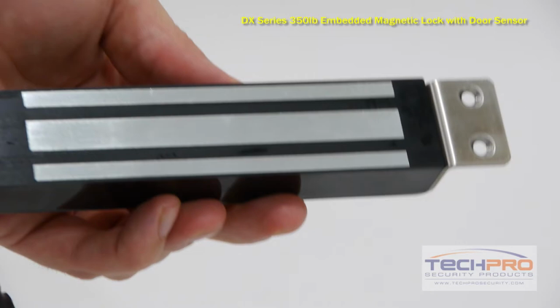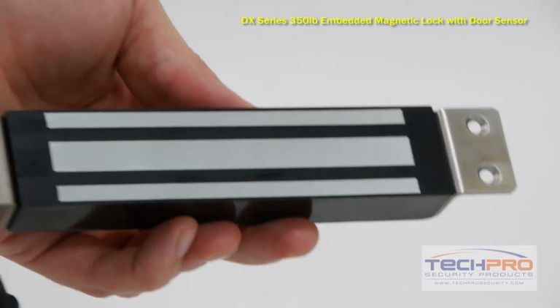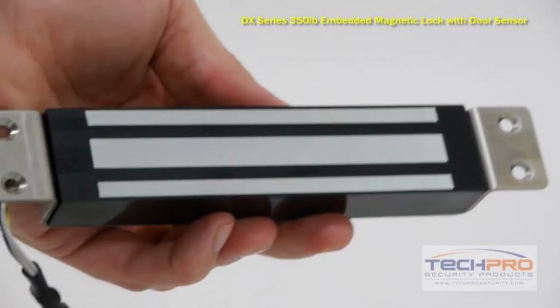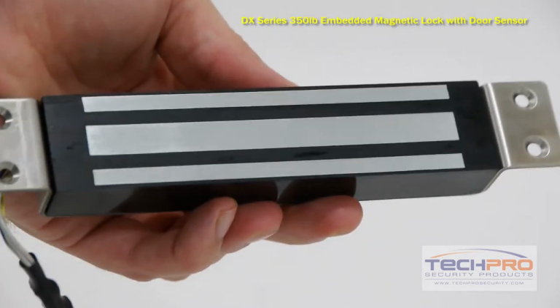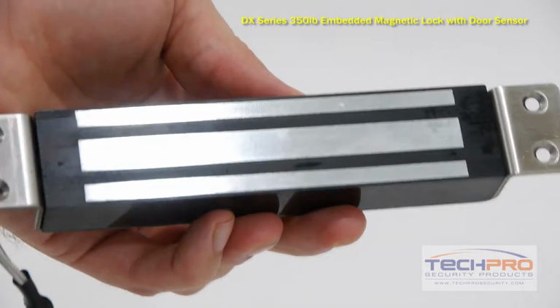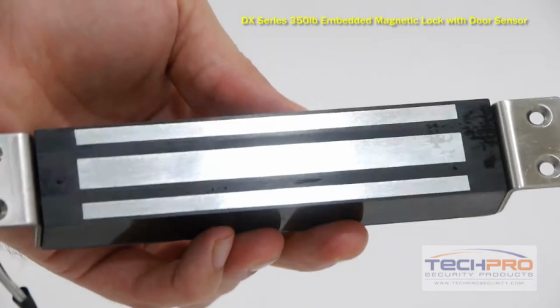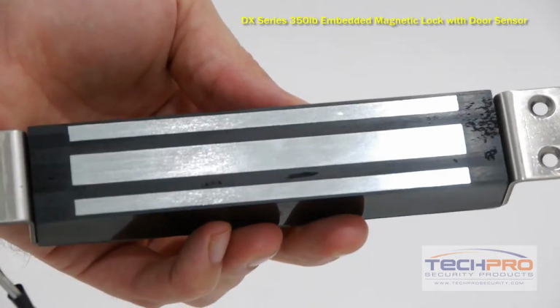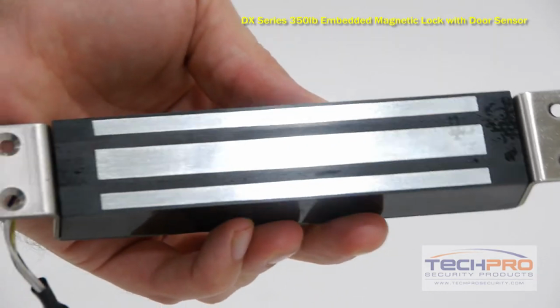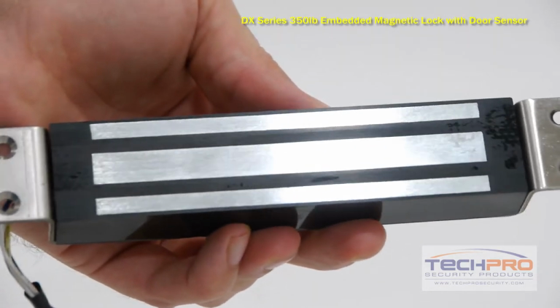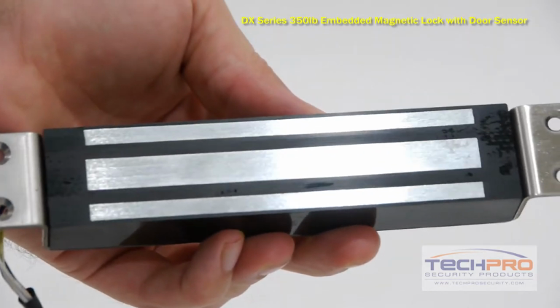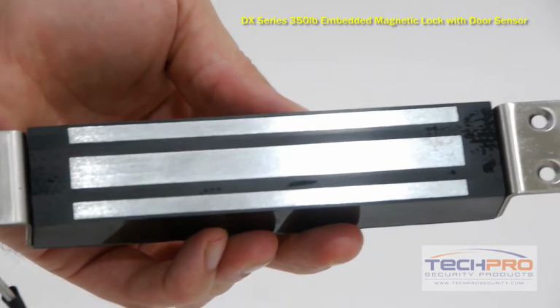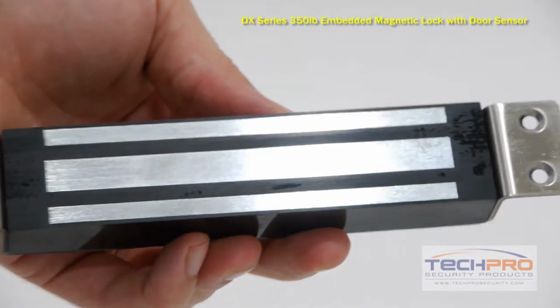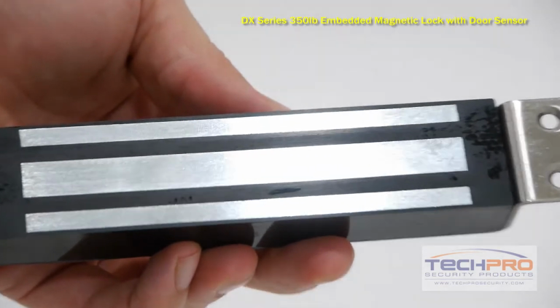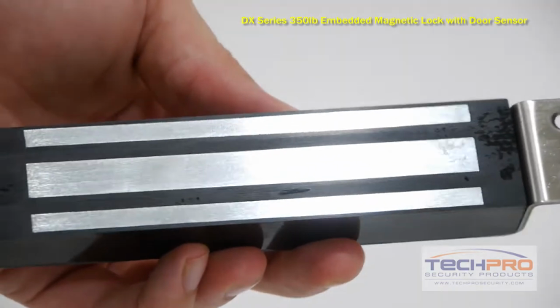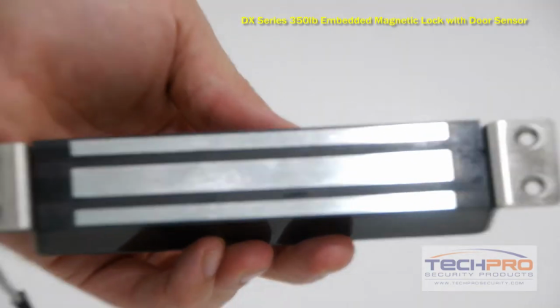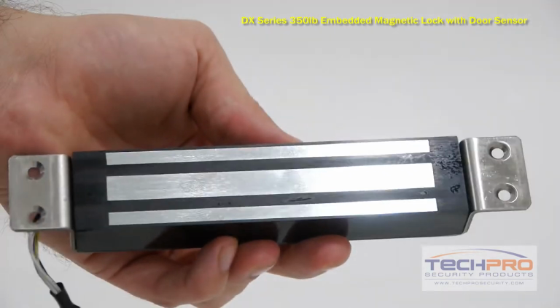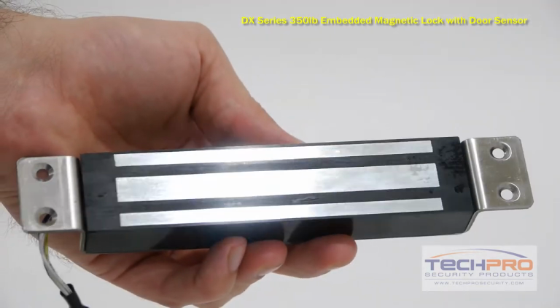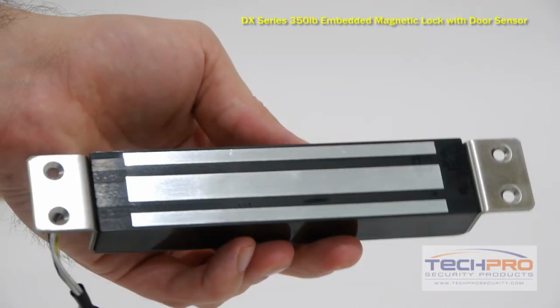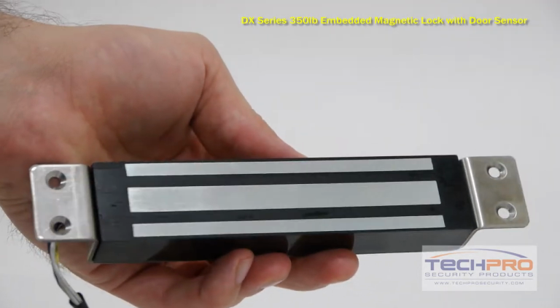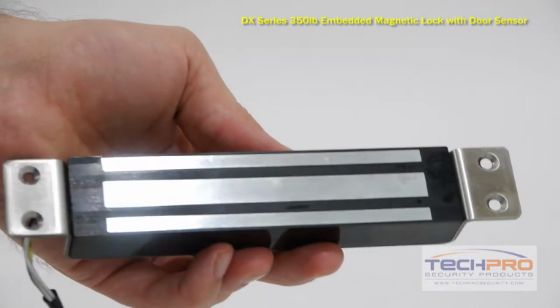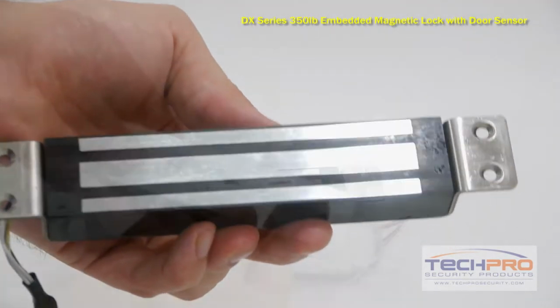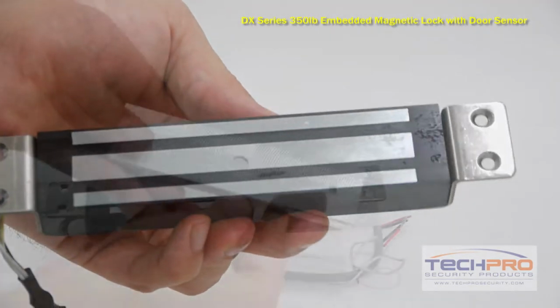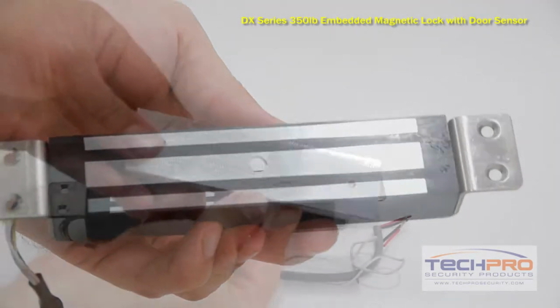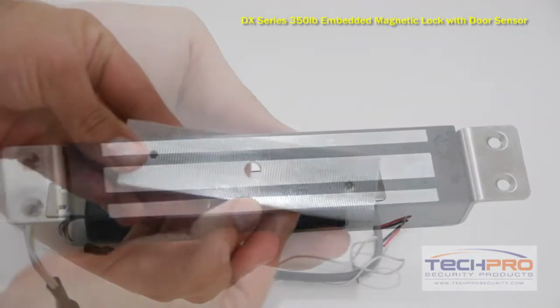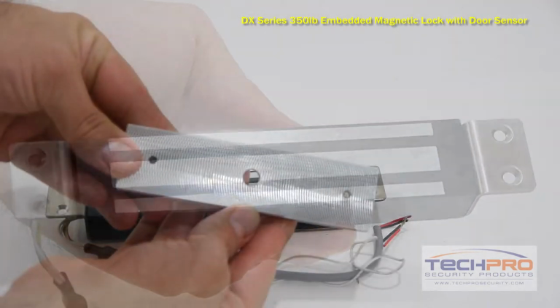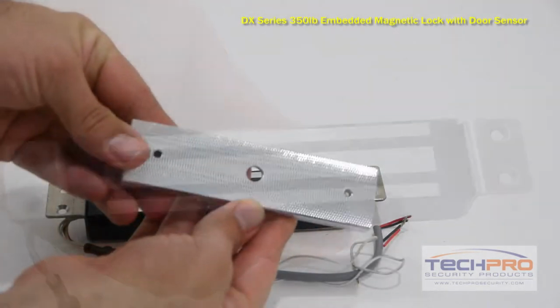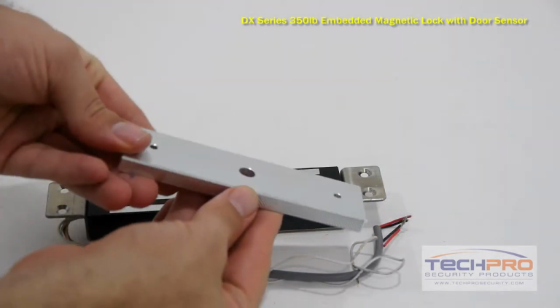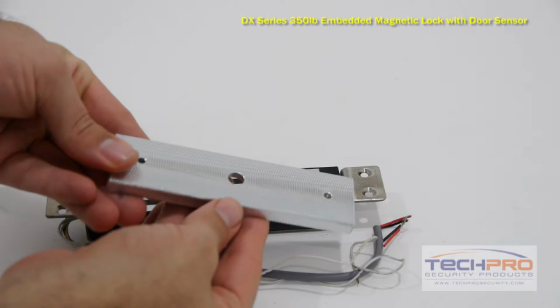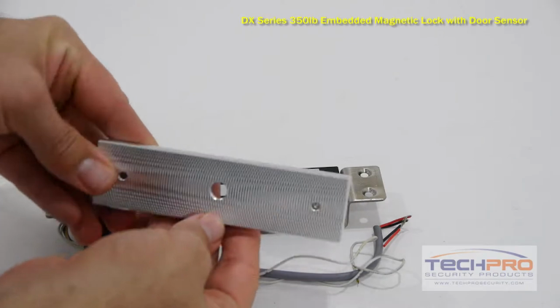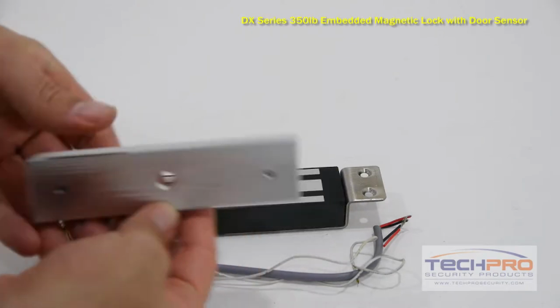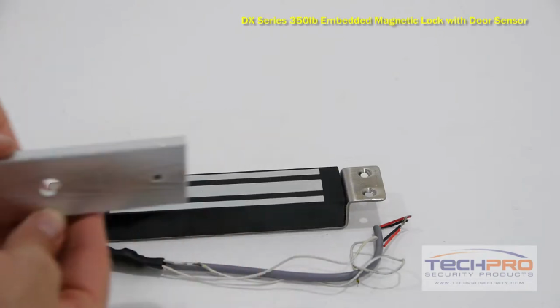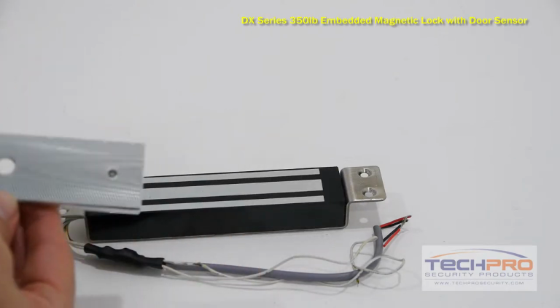This mag lock is fail safe, meaning that it will open when there is no power, which is well-suited for fire exits.